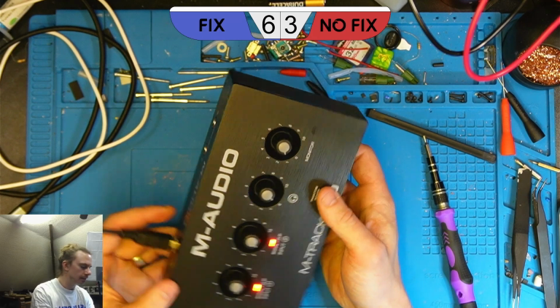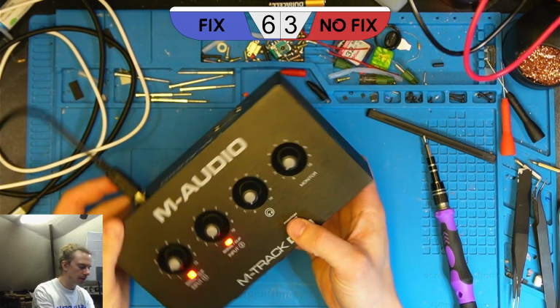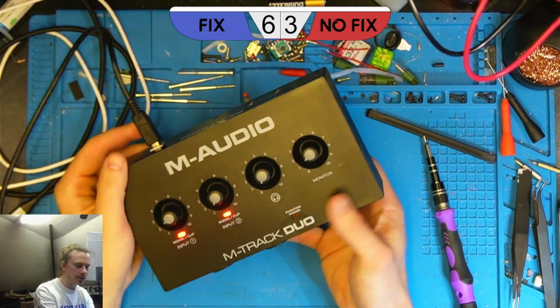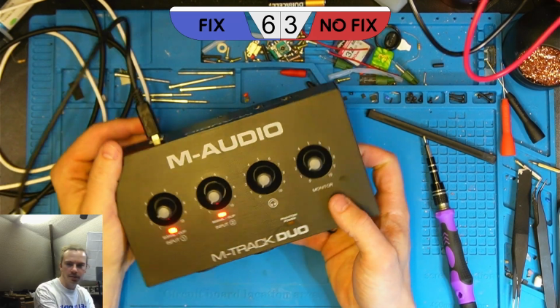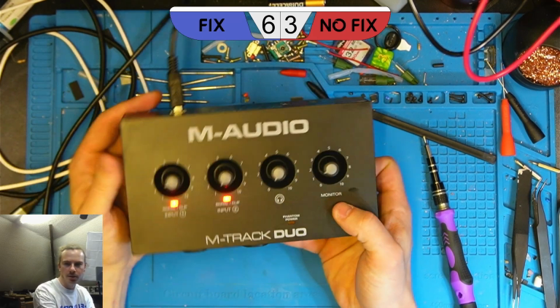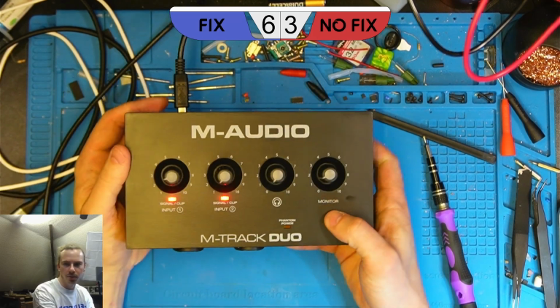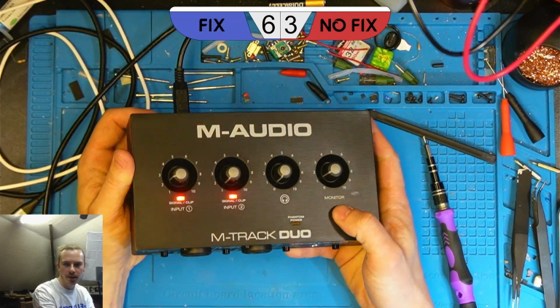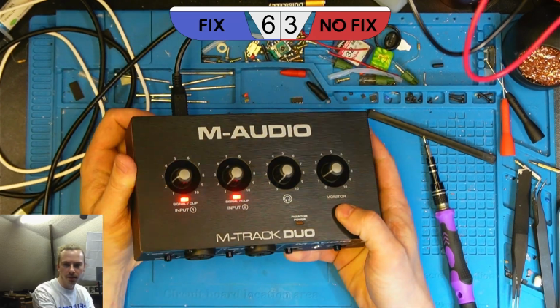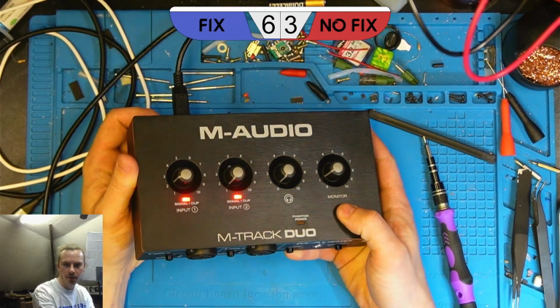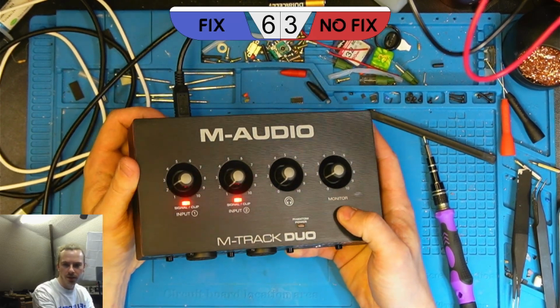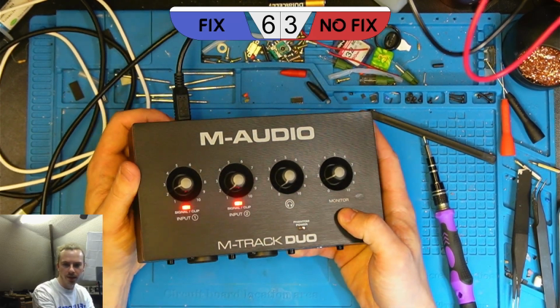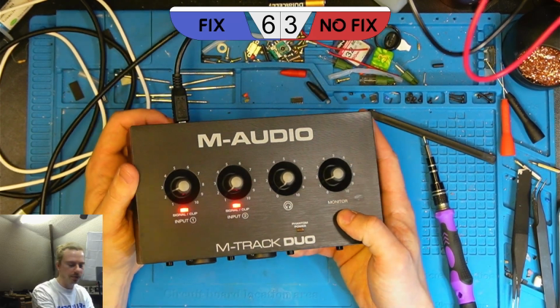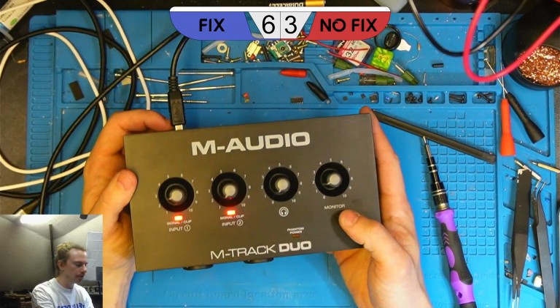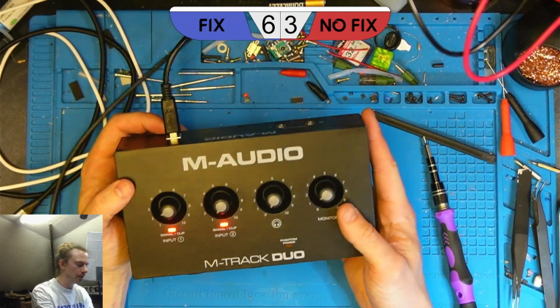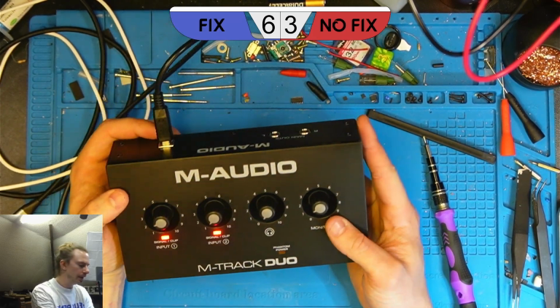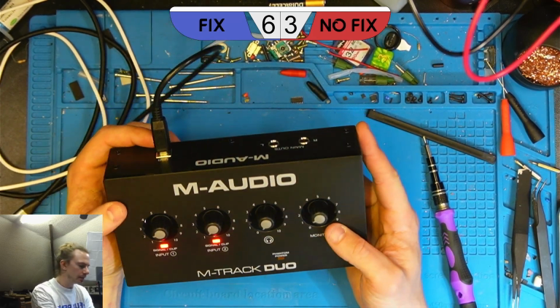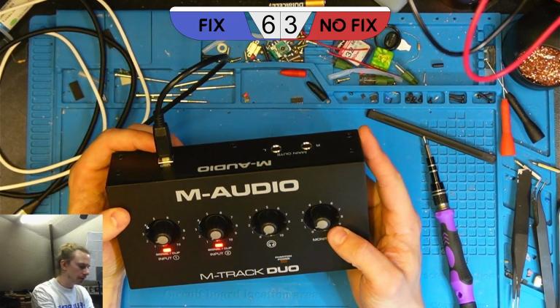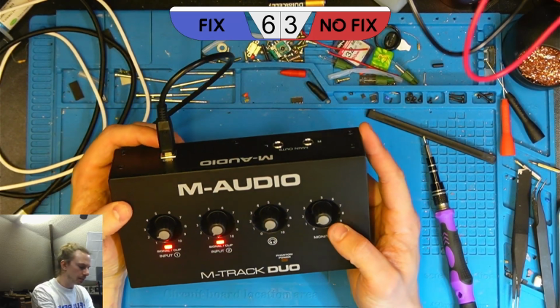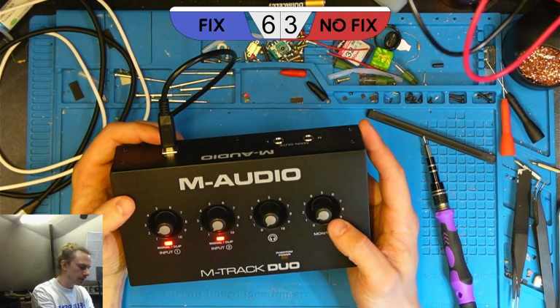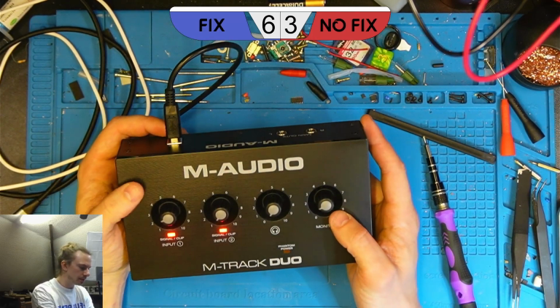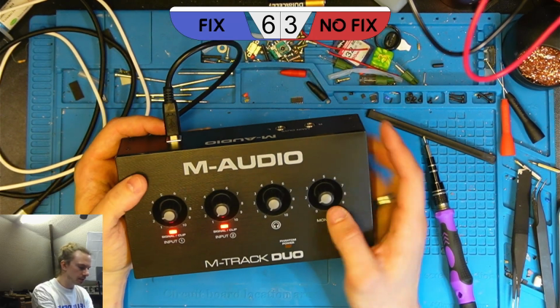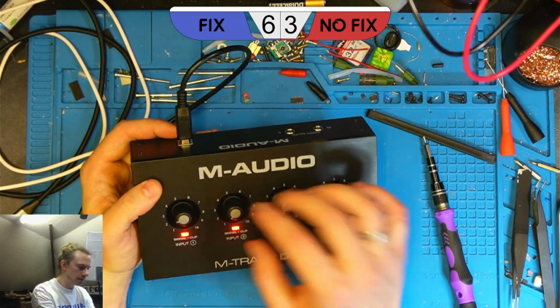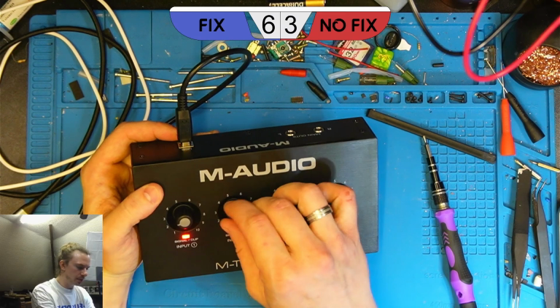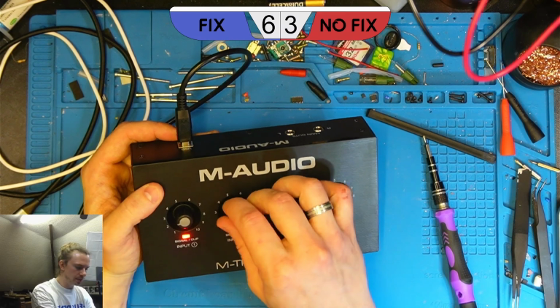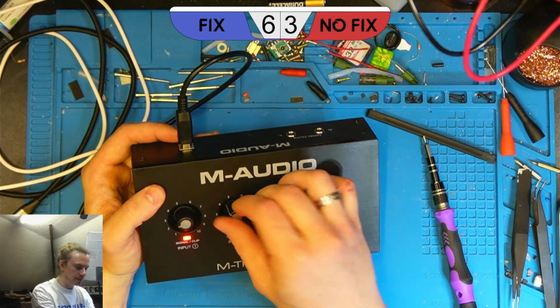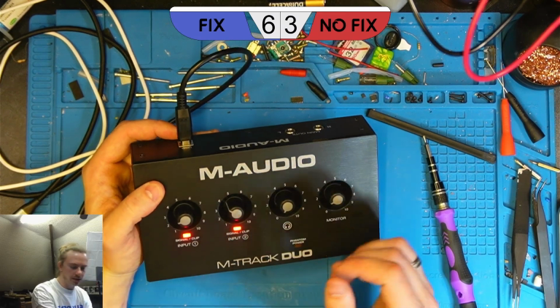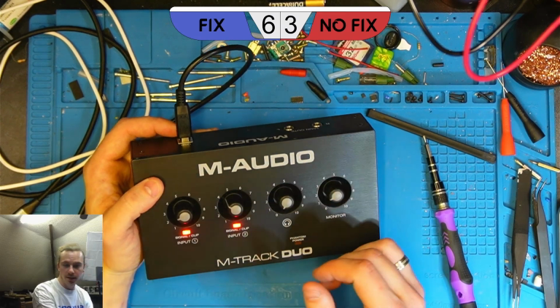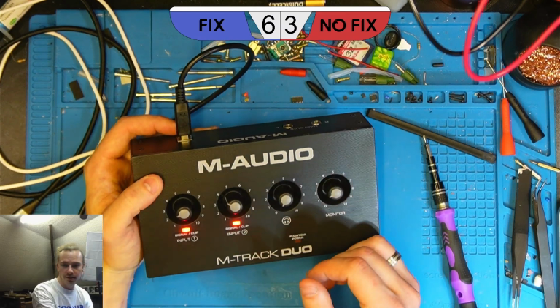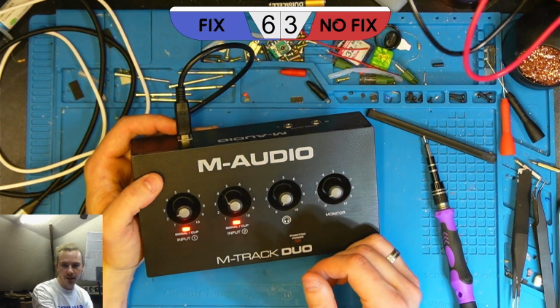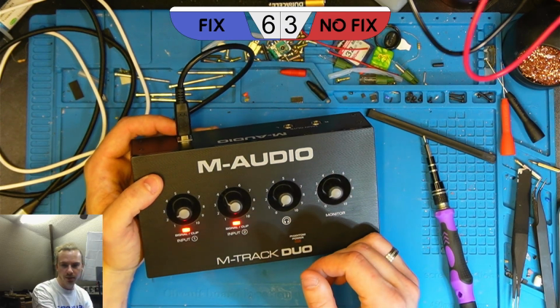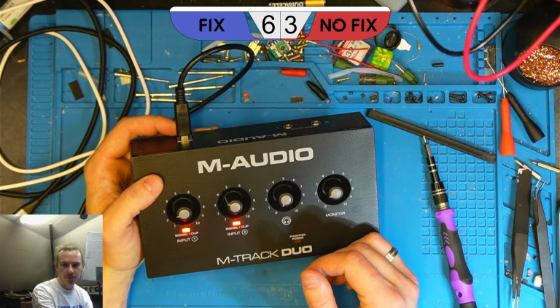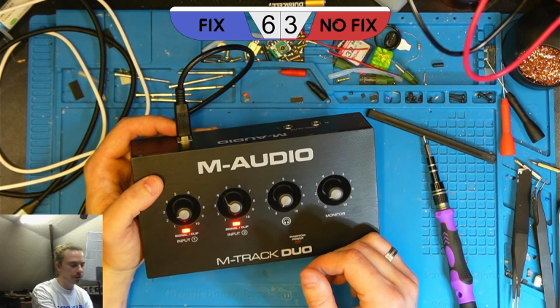So it's the two red light fault that we had before. We'll get this open and we'll see whether it's the same chip at fault.